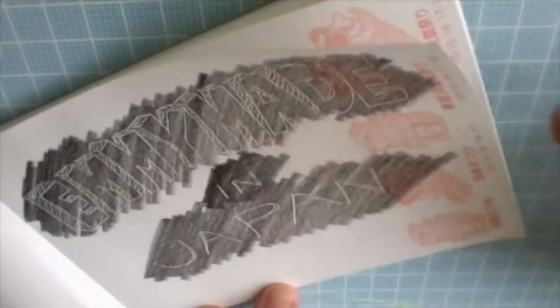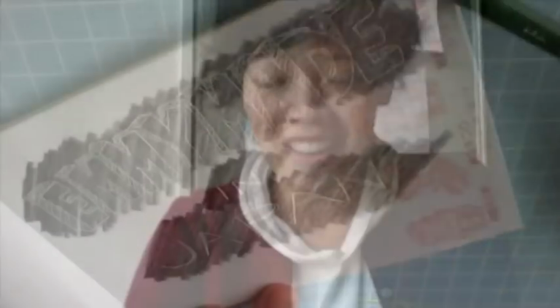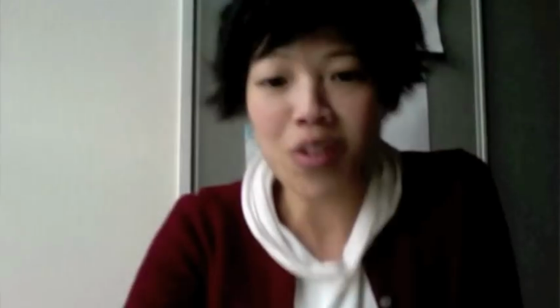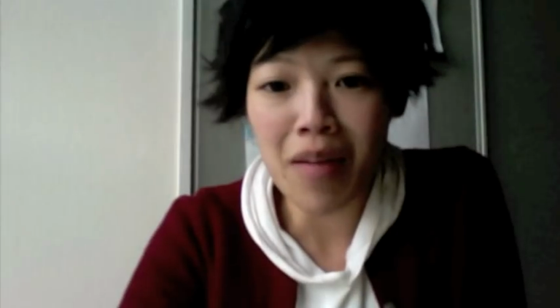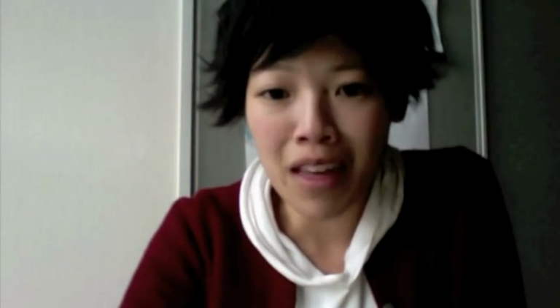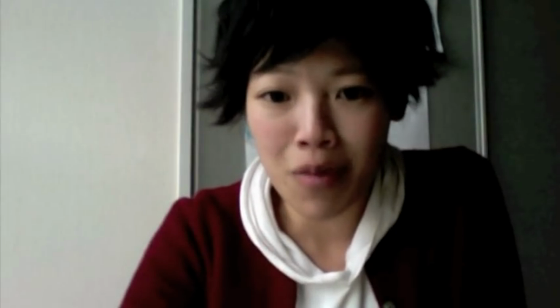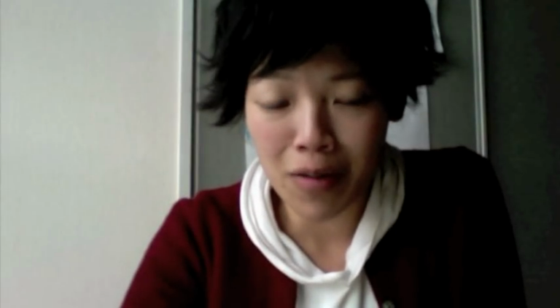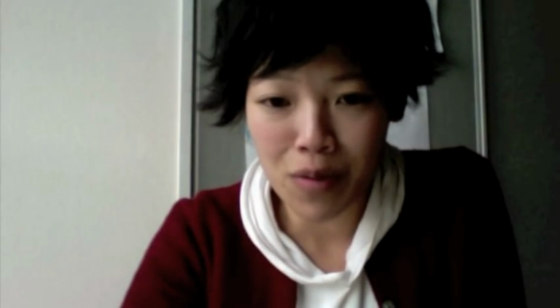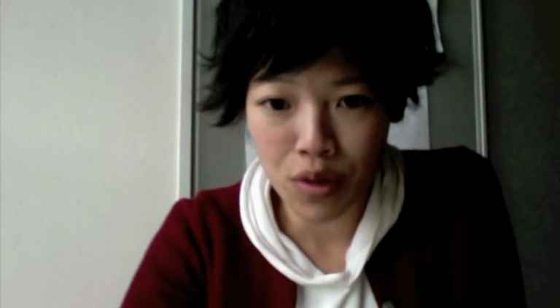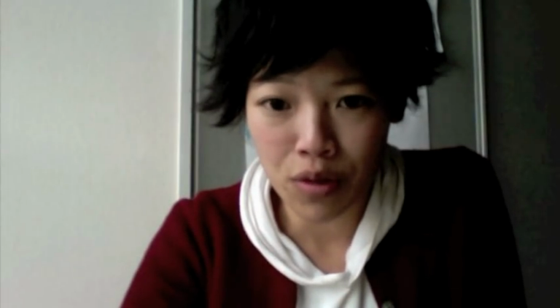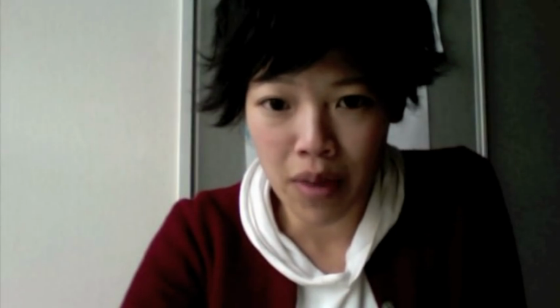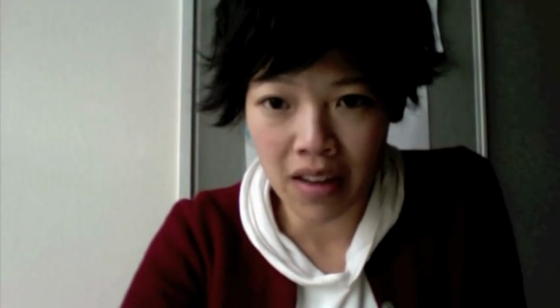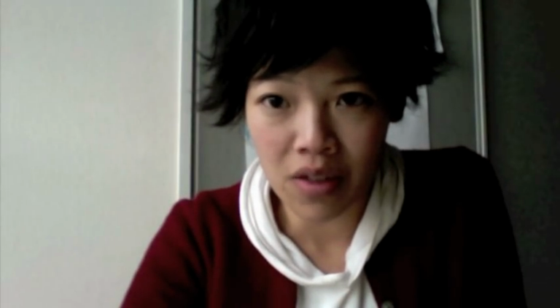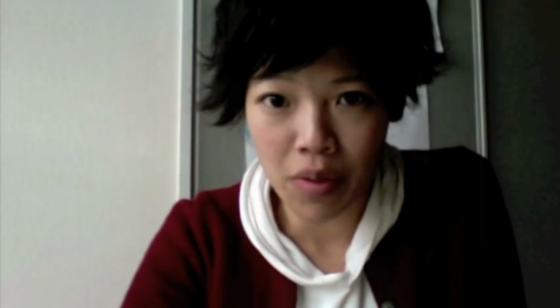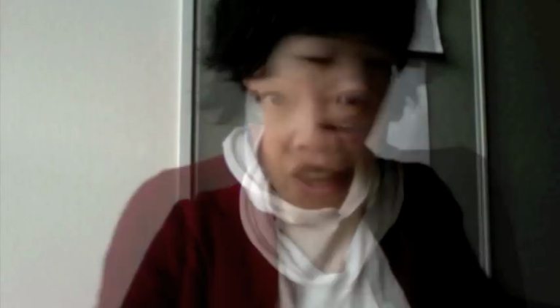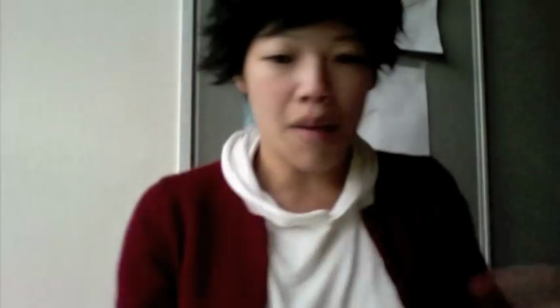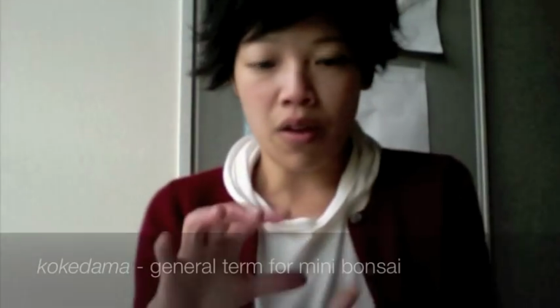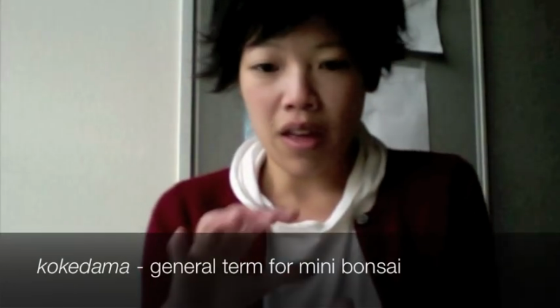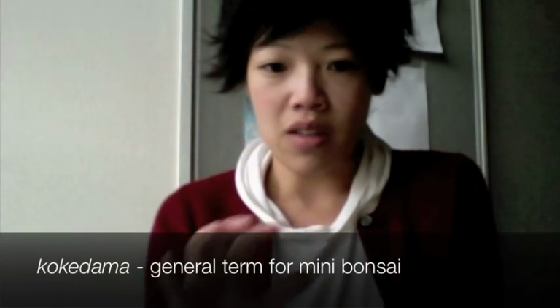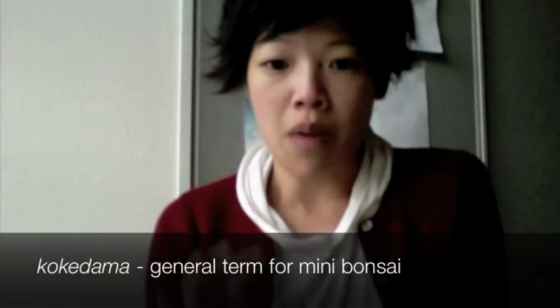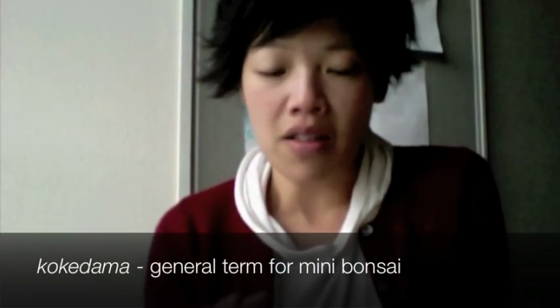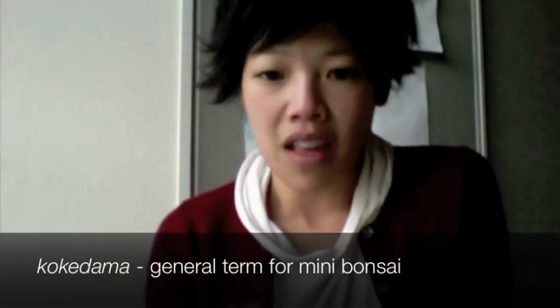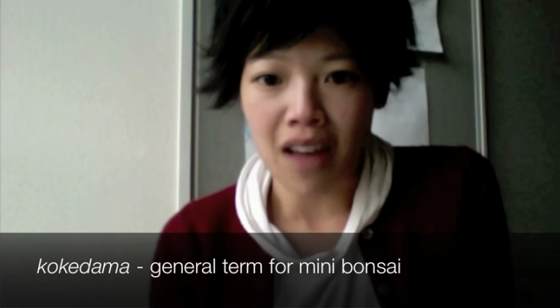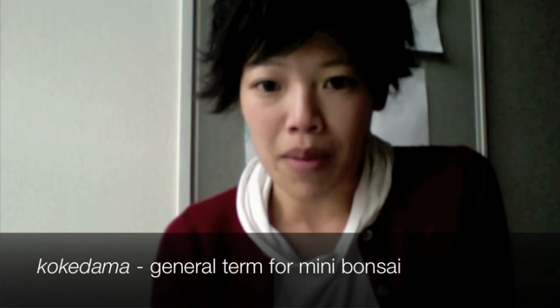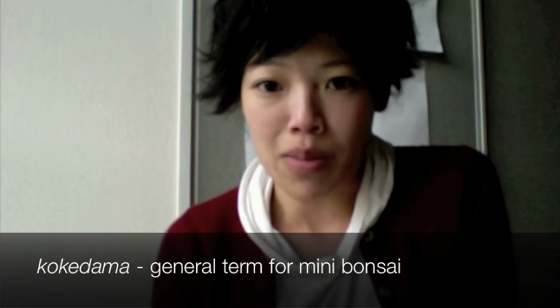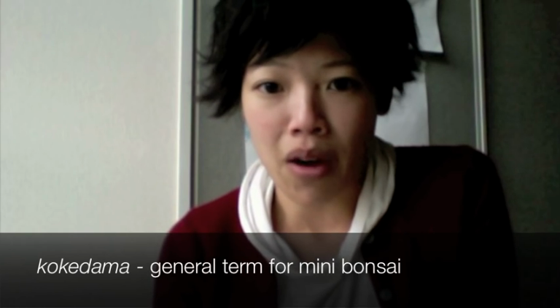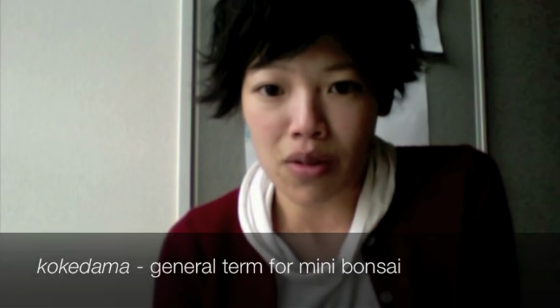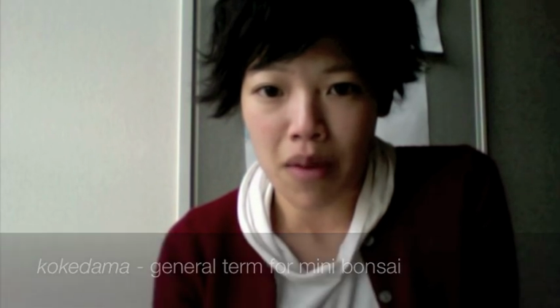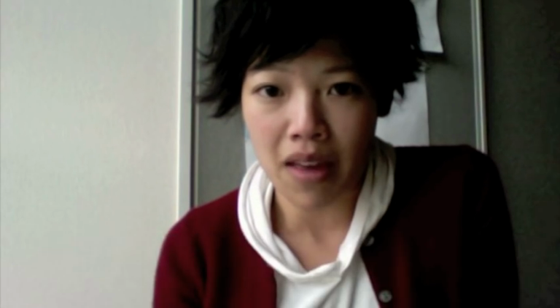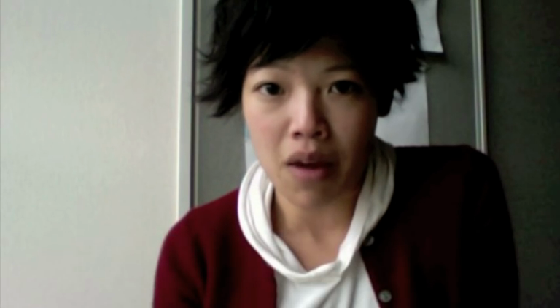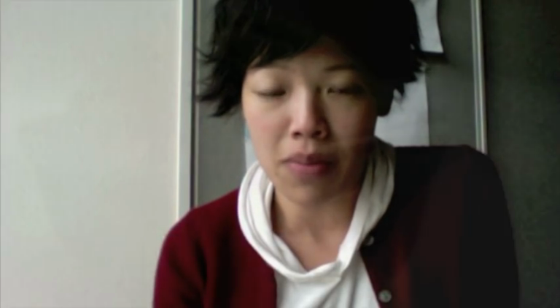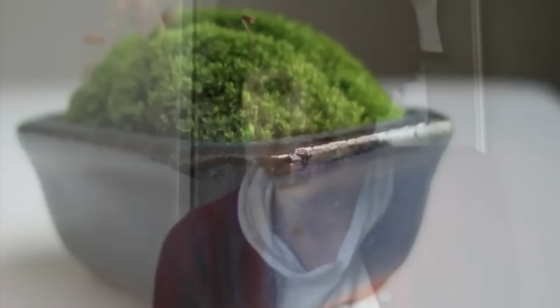So it's Emi, and welcome to Made in Japan. Kokedama — koke is moss, and dame means ball — so we're making moss balls today.